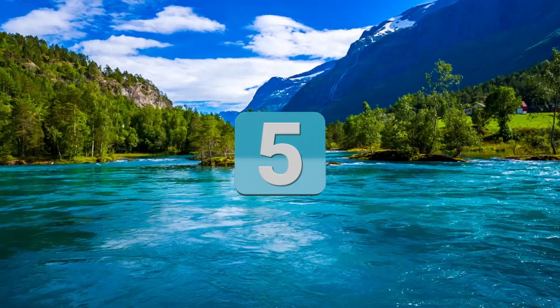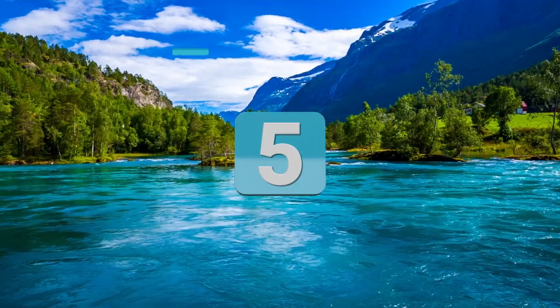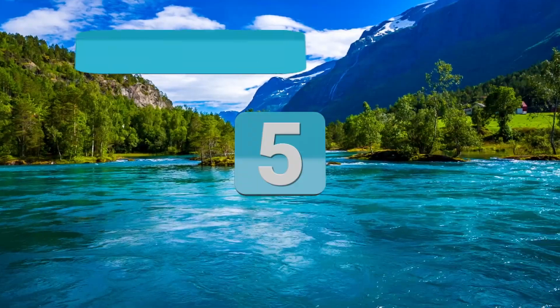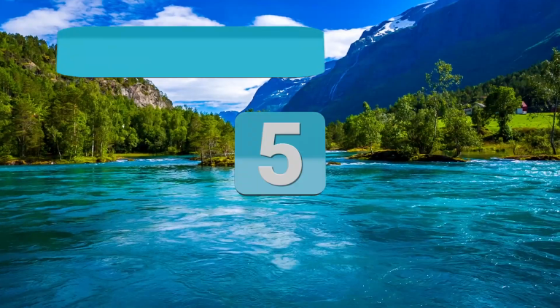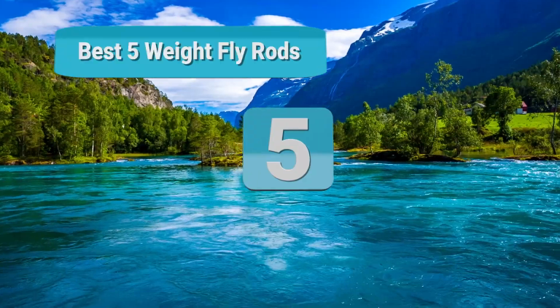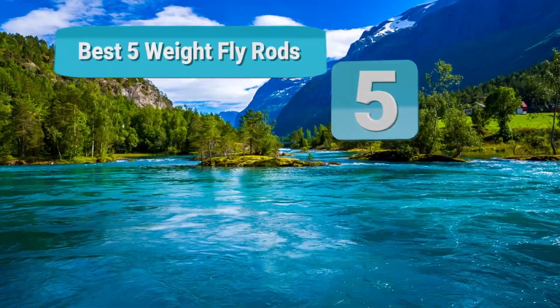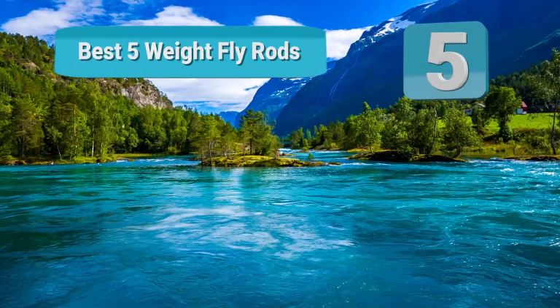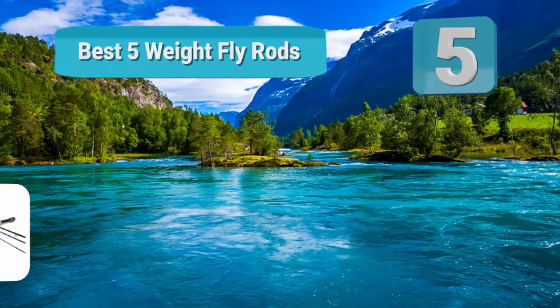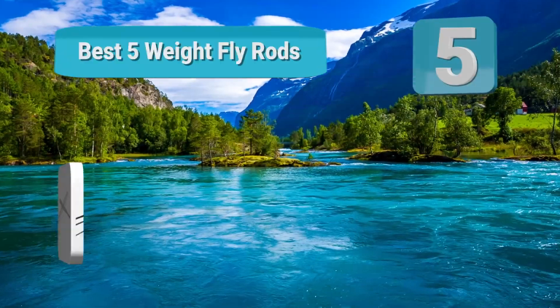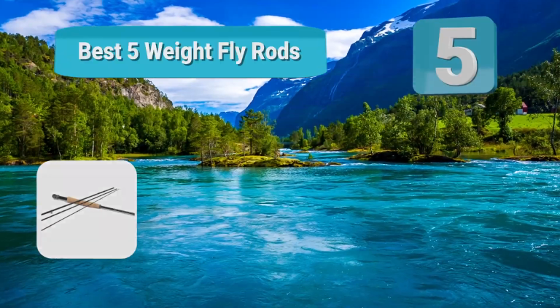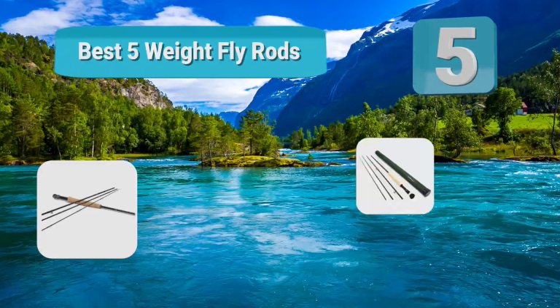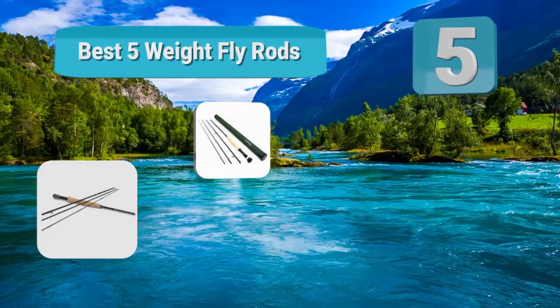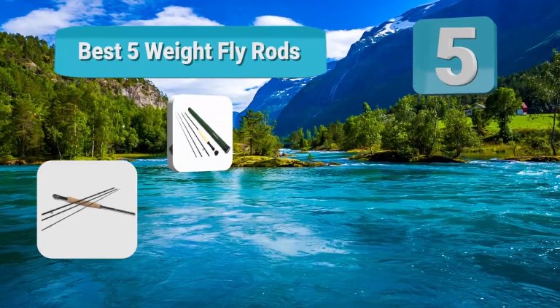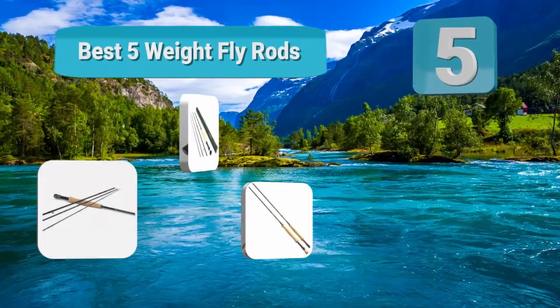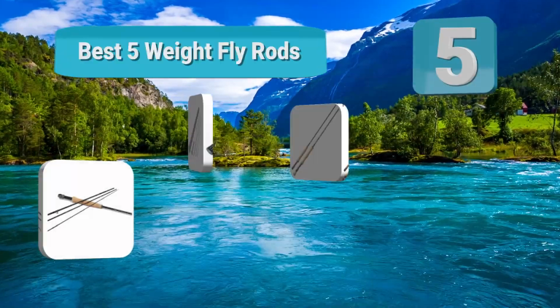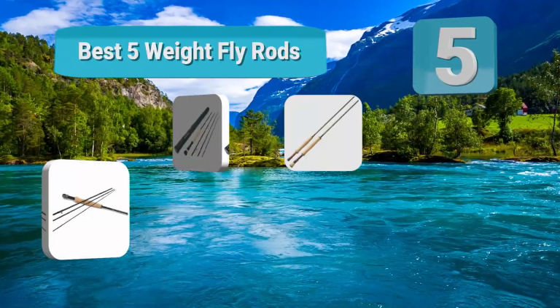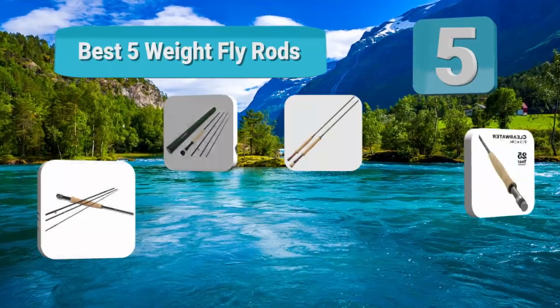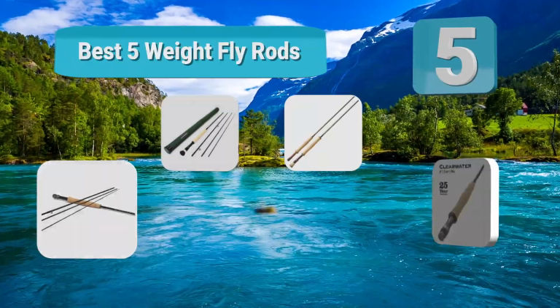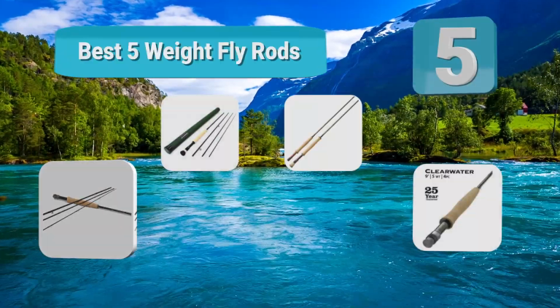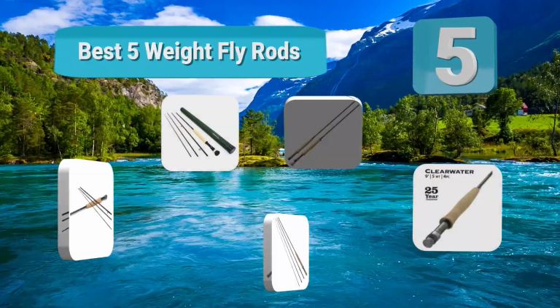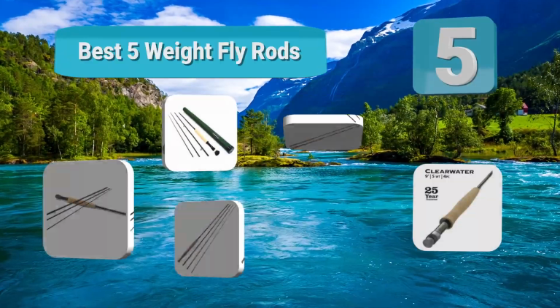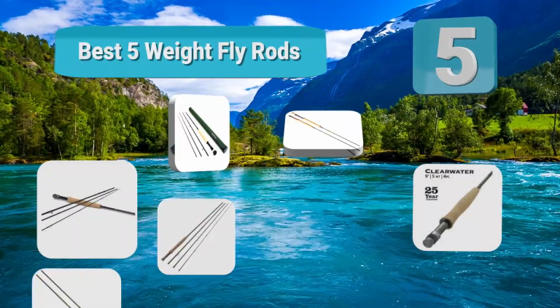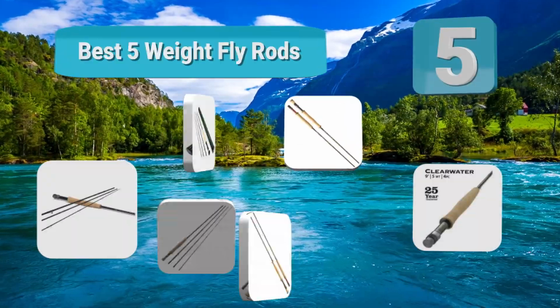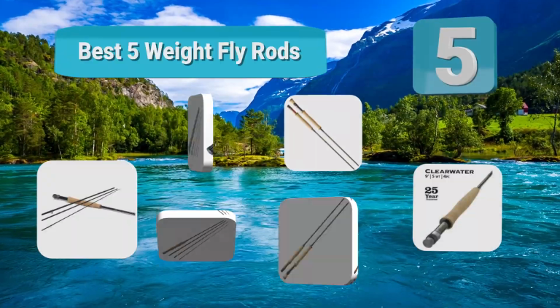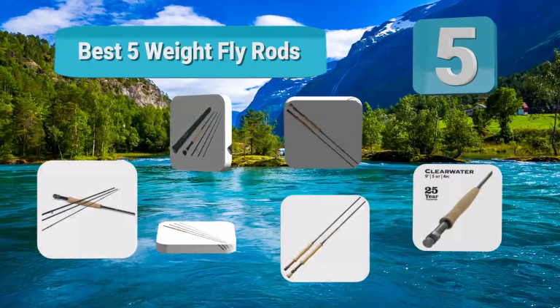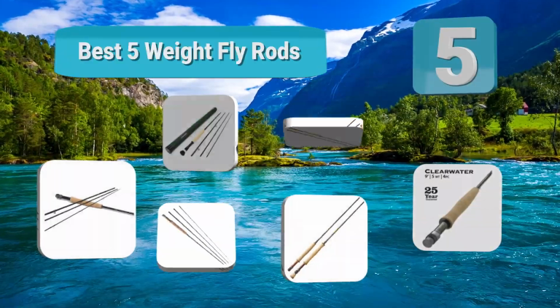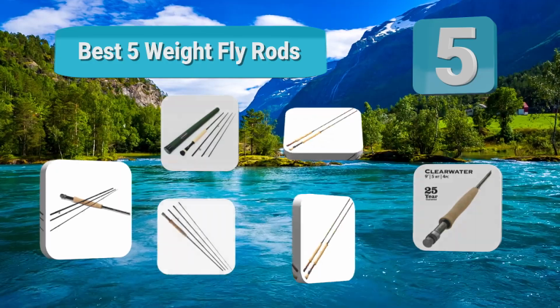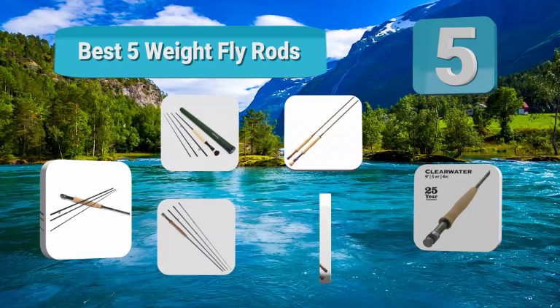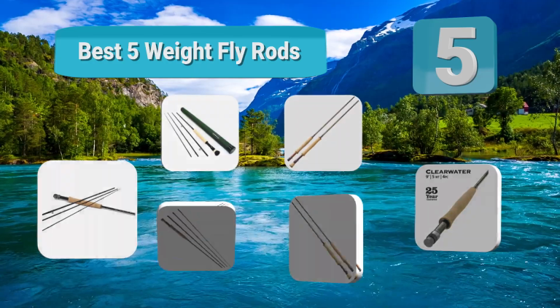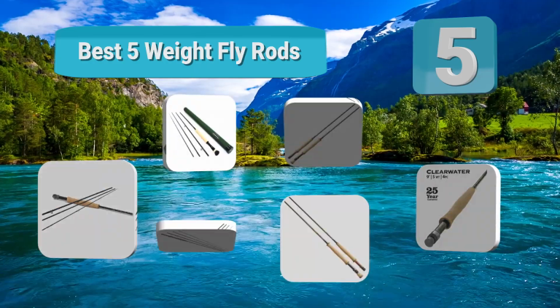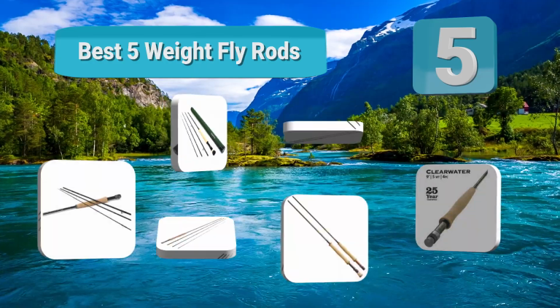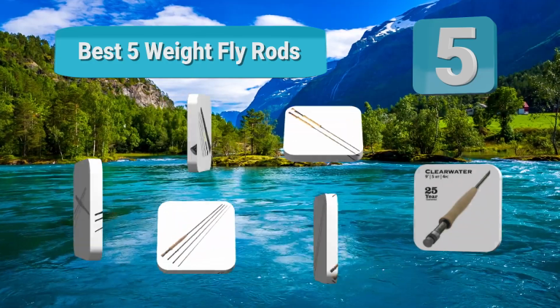Hello guys, welcome to our channel. We have reviewed a list of the best five weight fly rods out here.